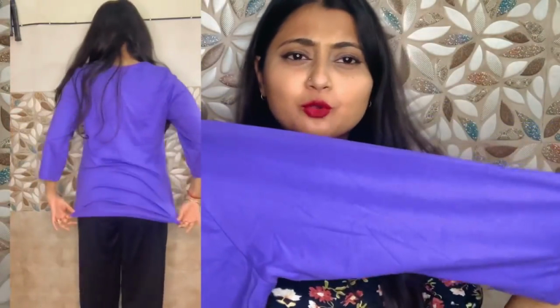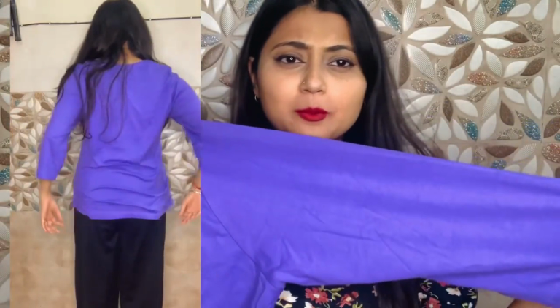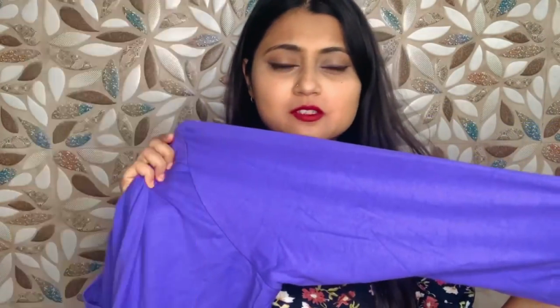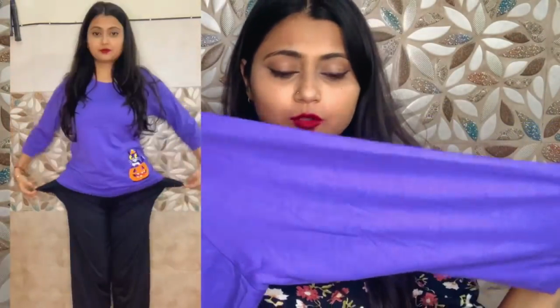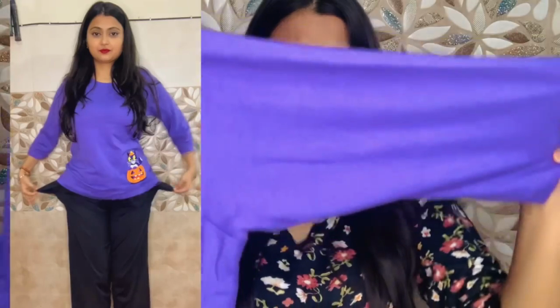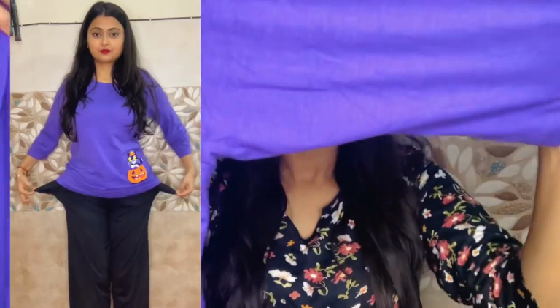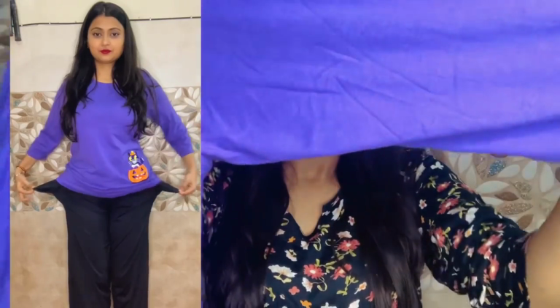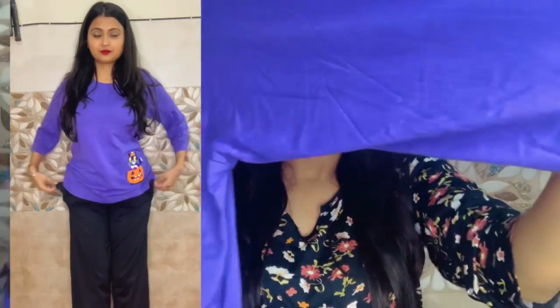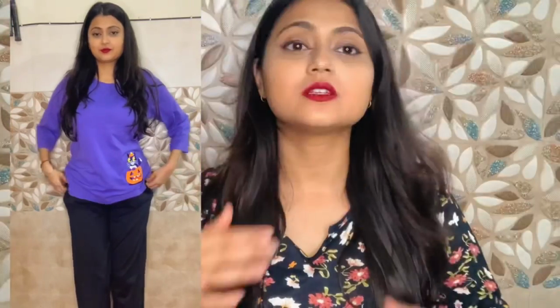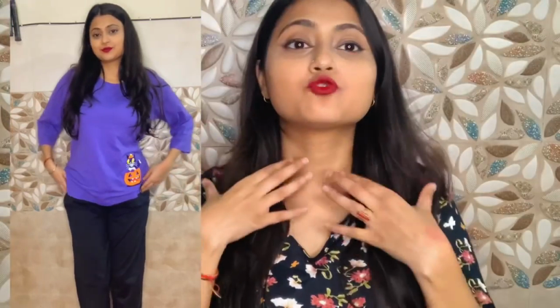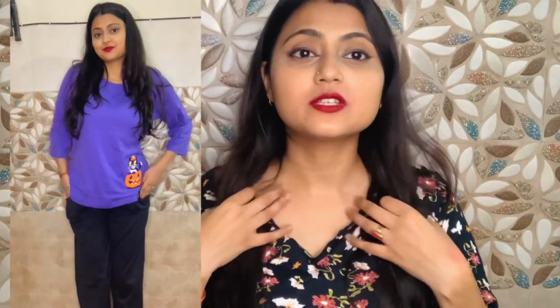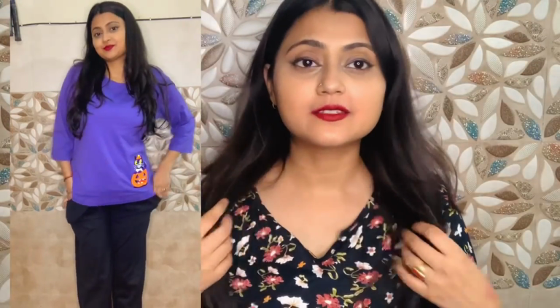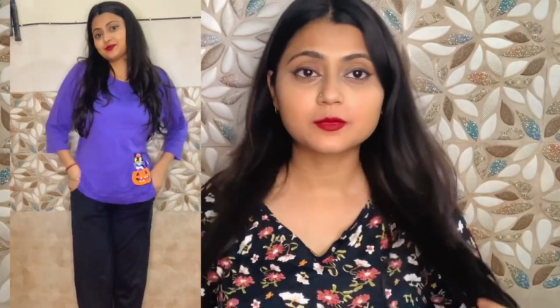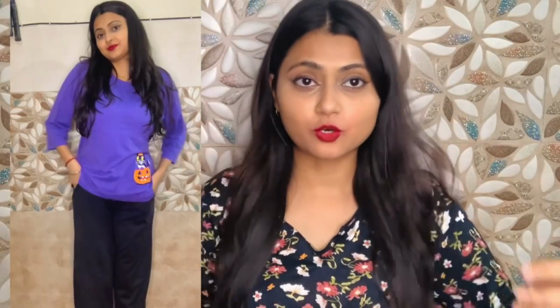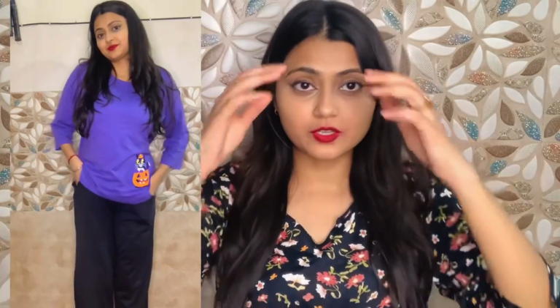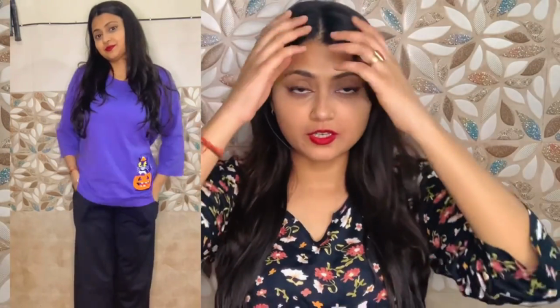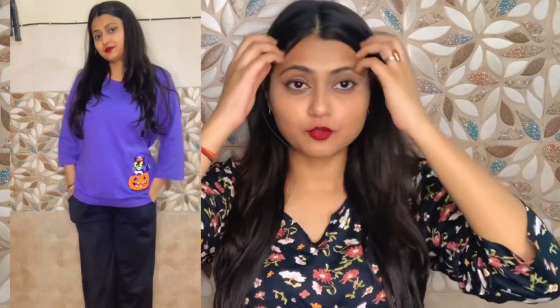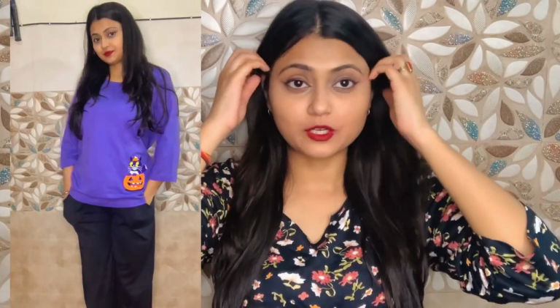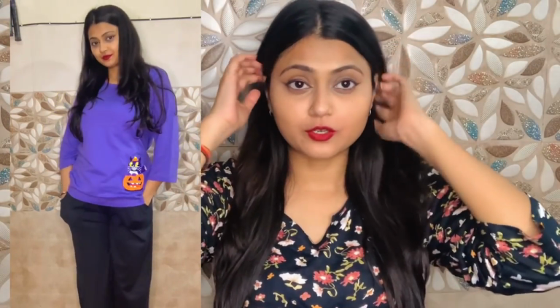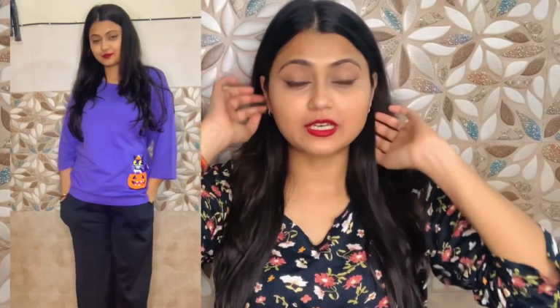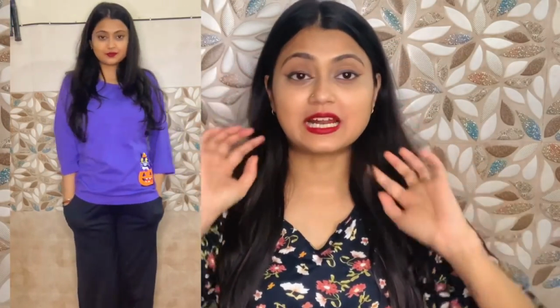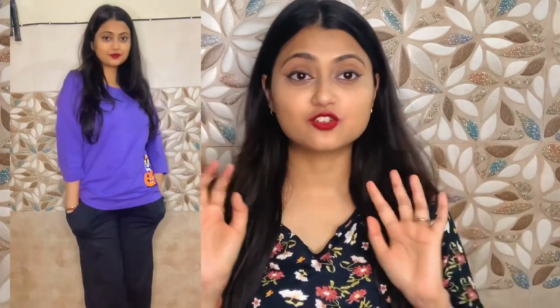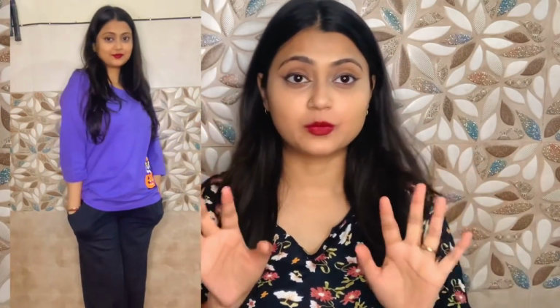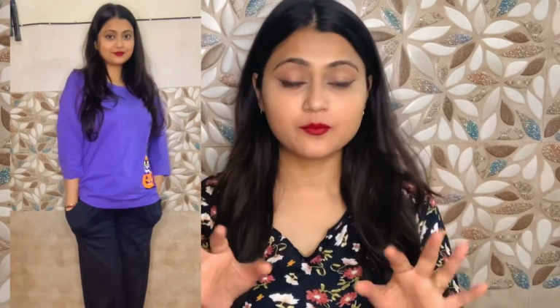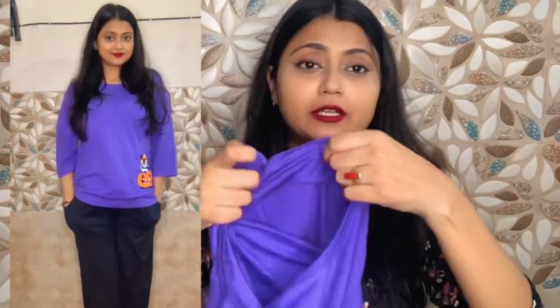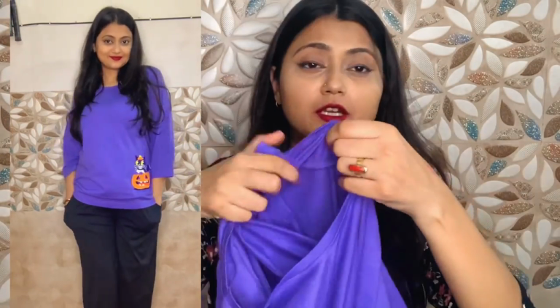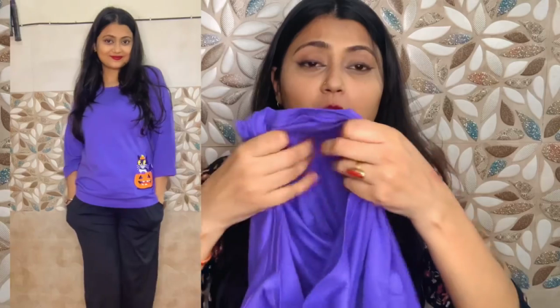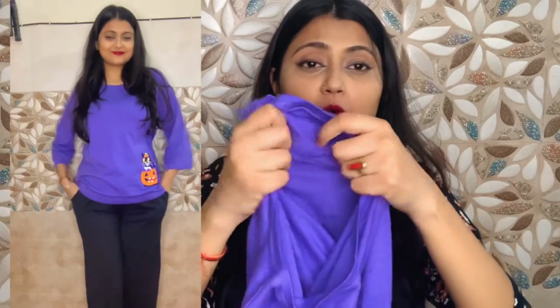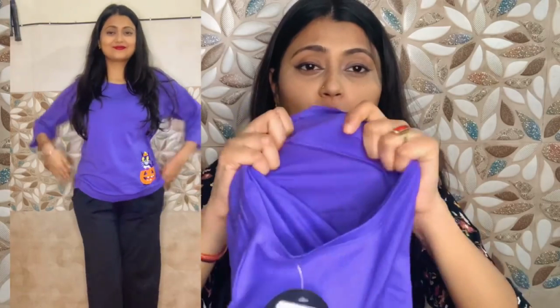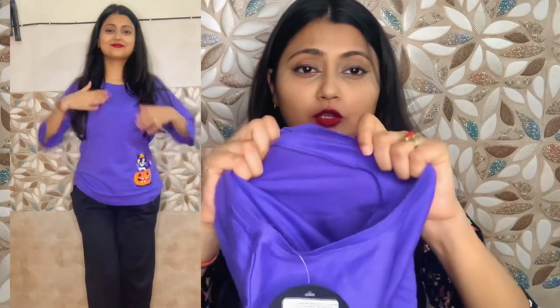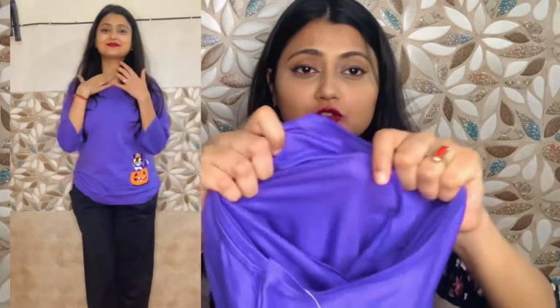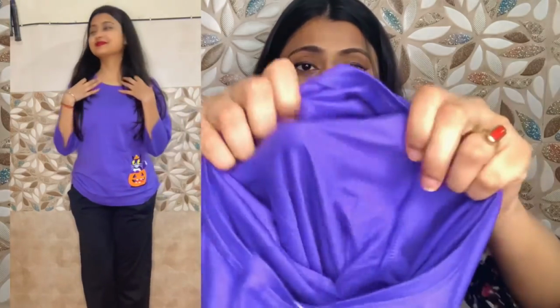I ordered them in large size. It's very soft.